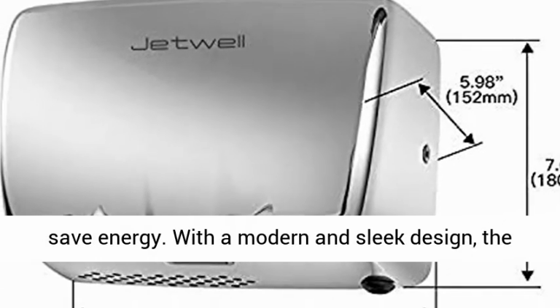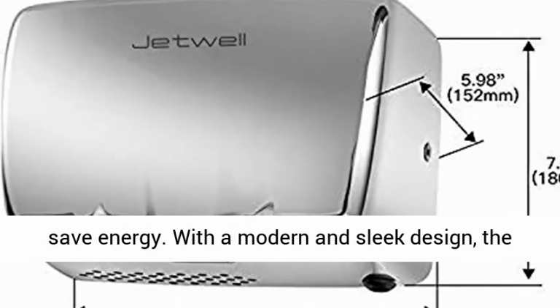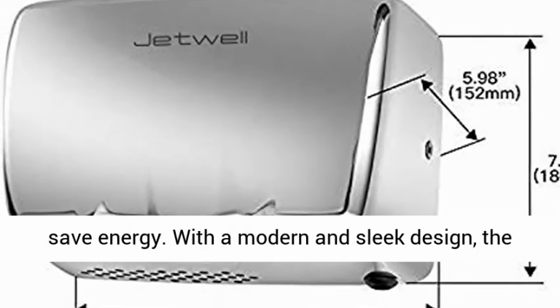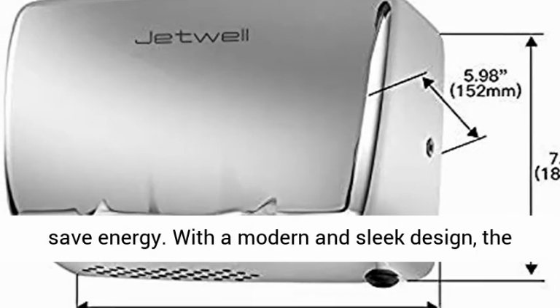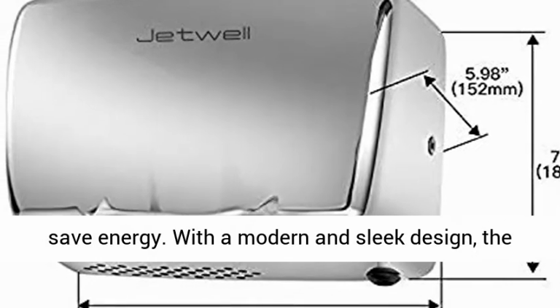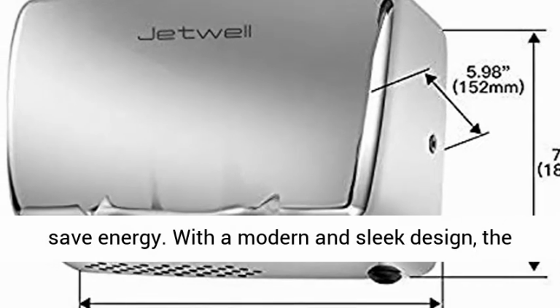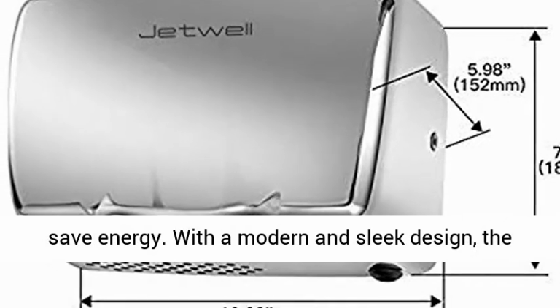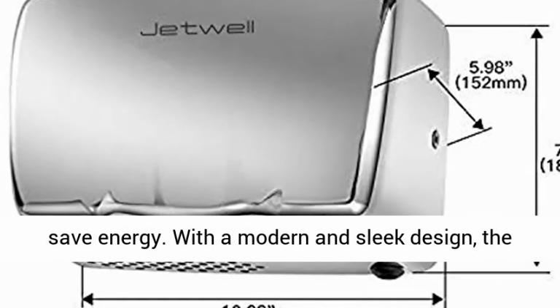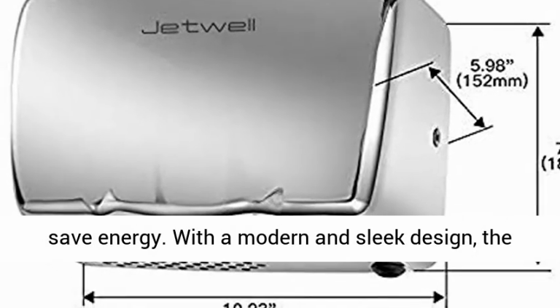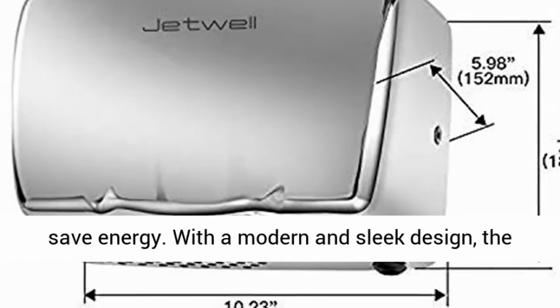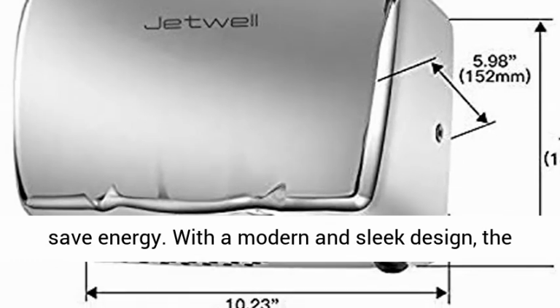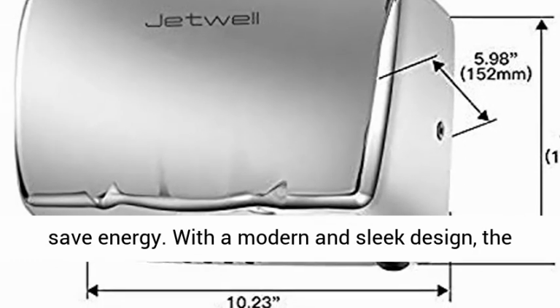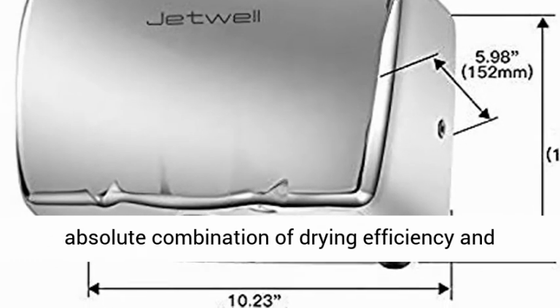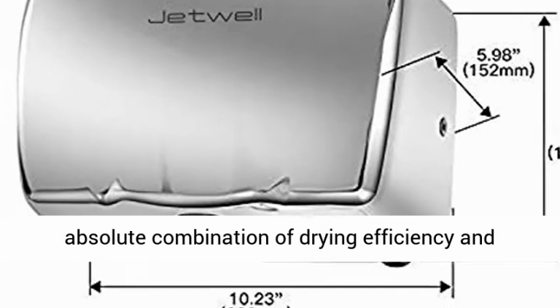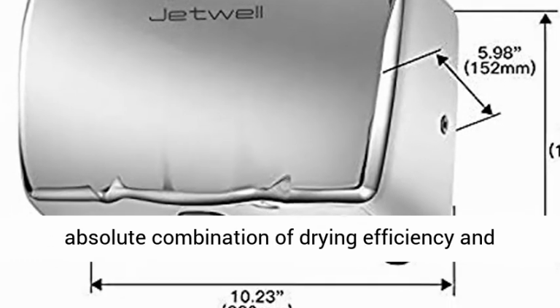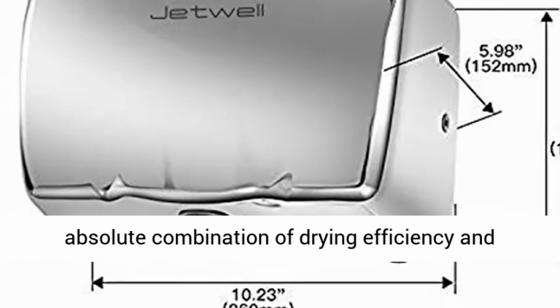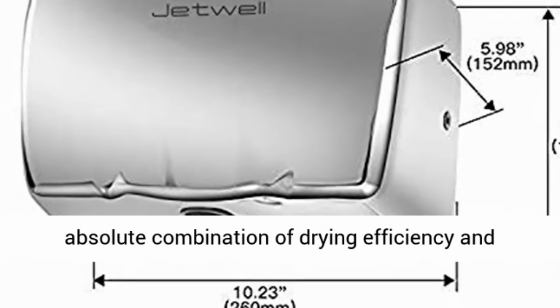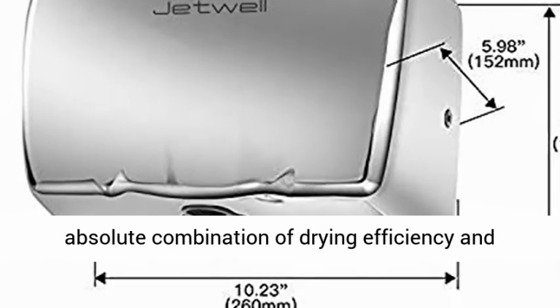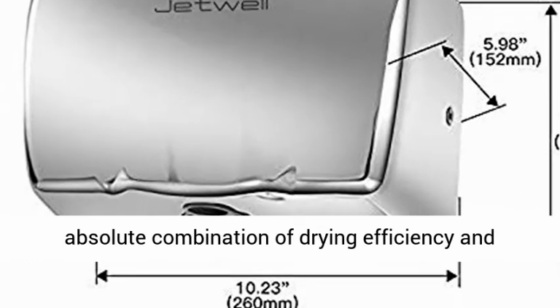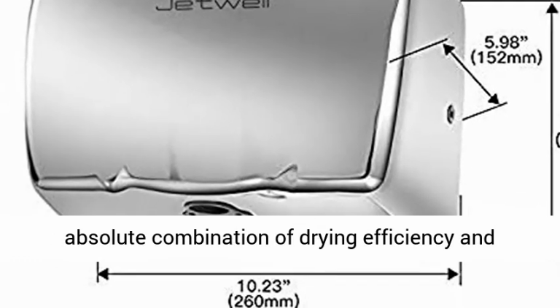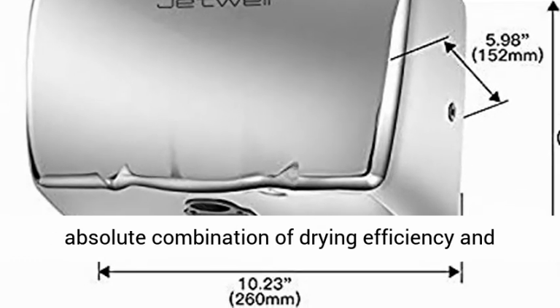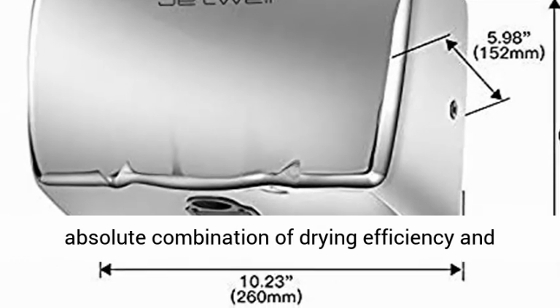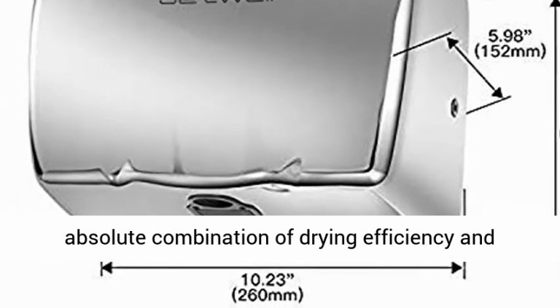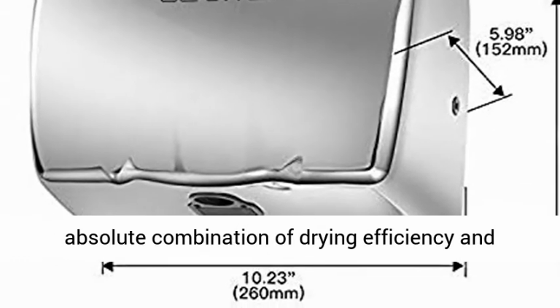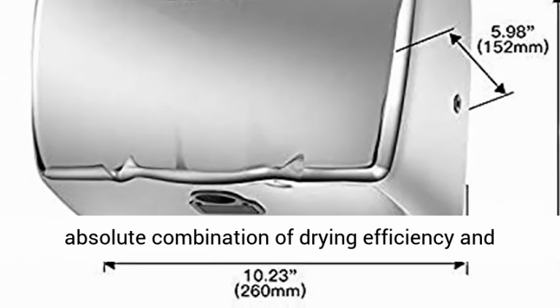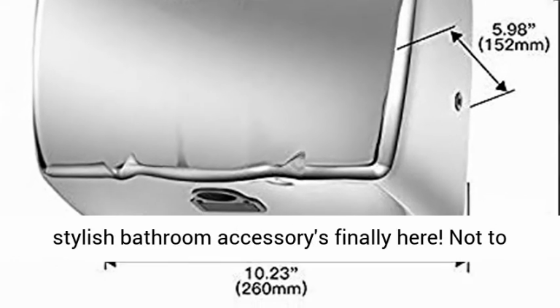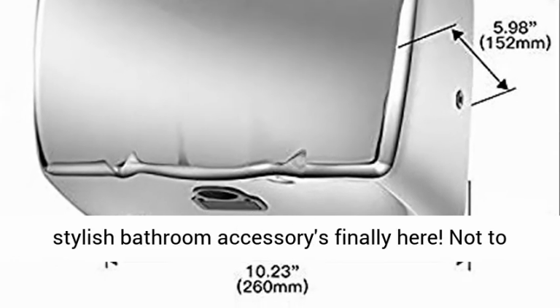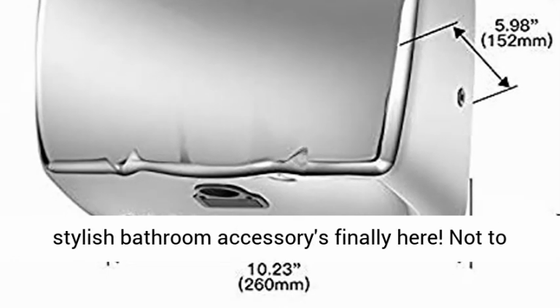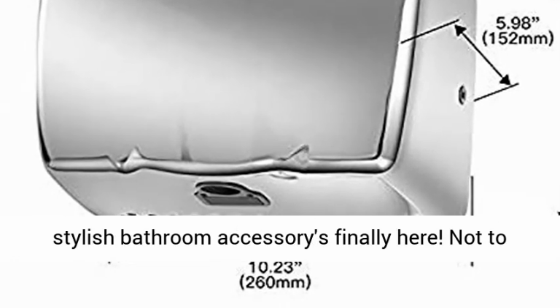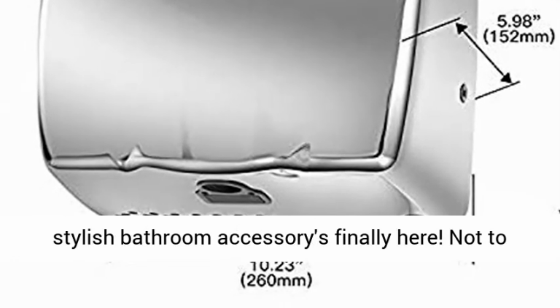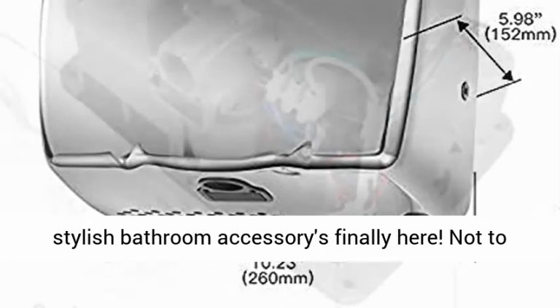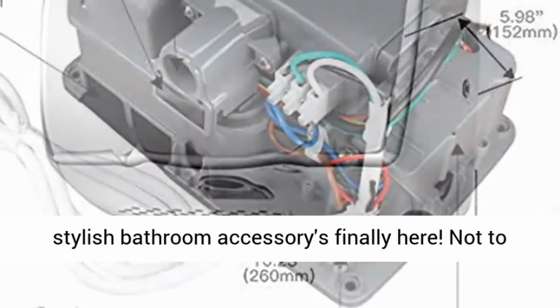With a modern and sleek design, it is the absolute combination of drying efficiency and stylish bathroom accessories.